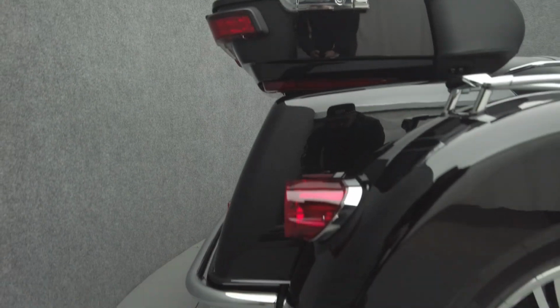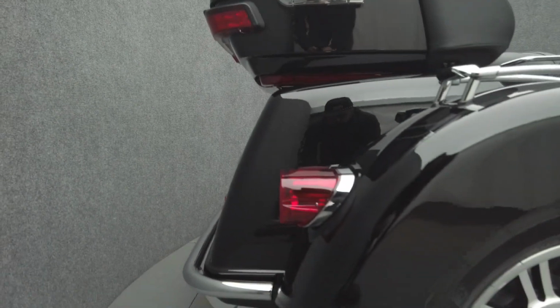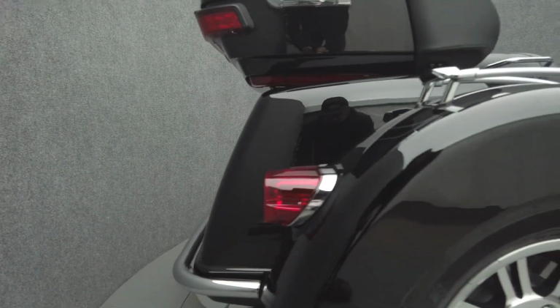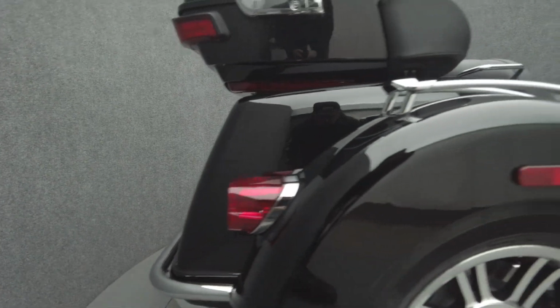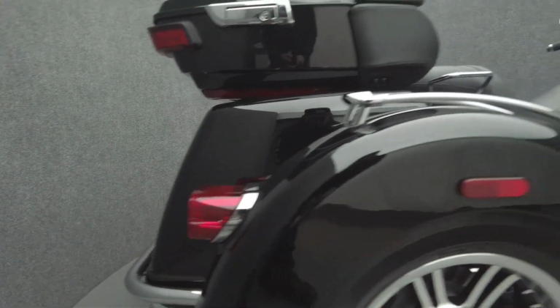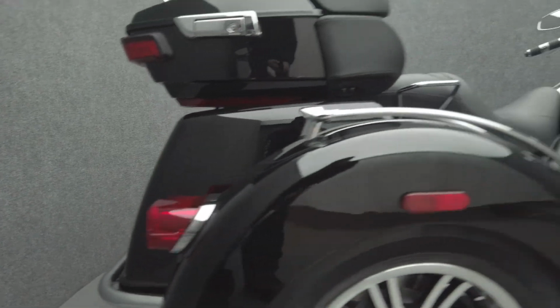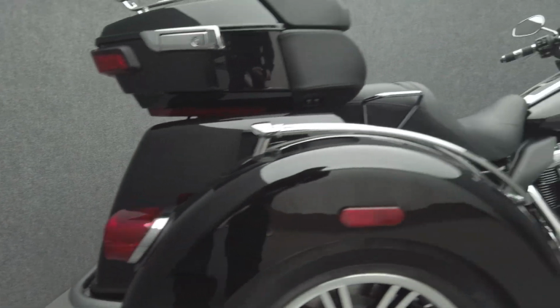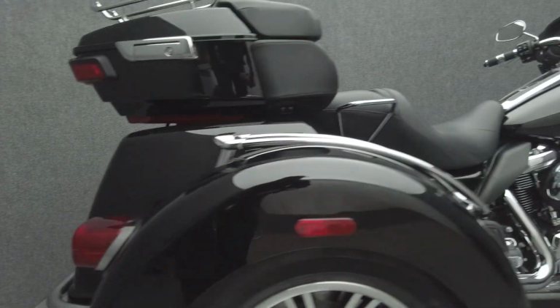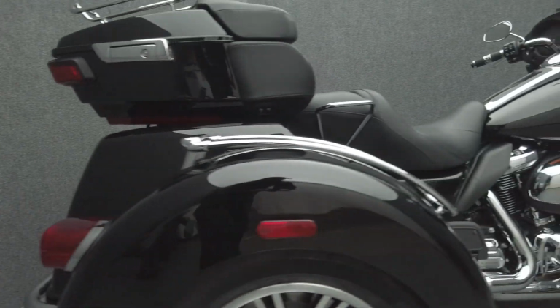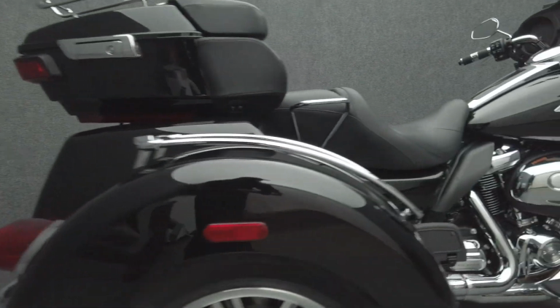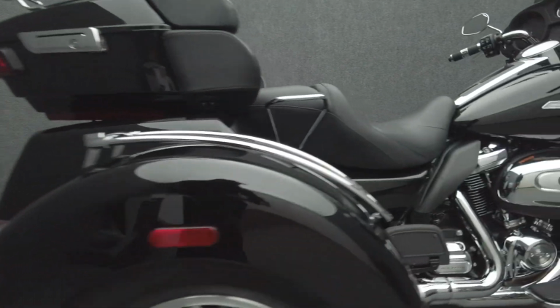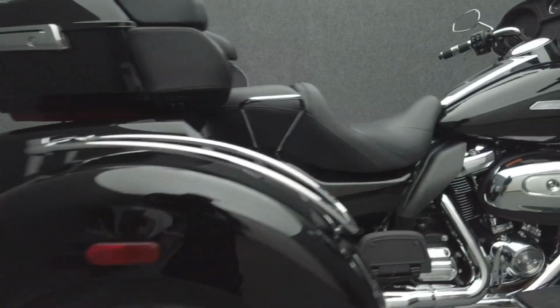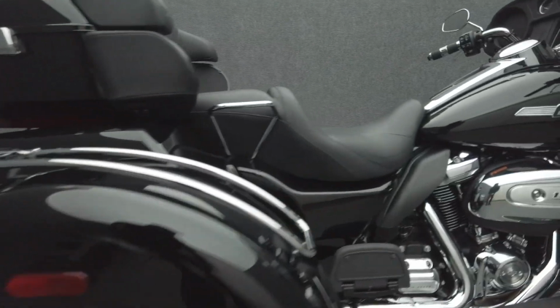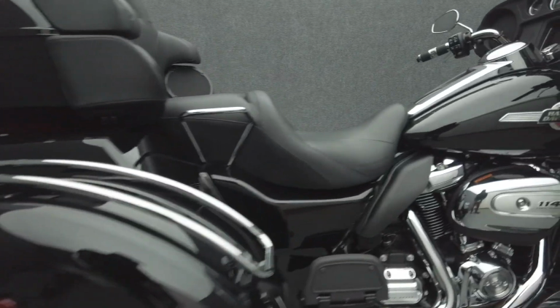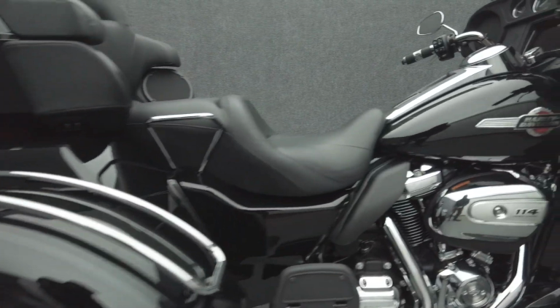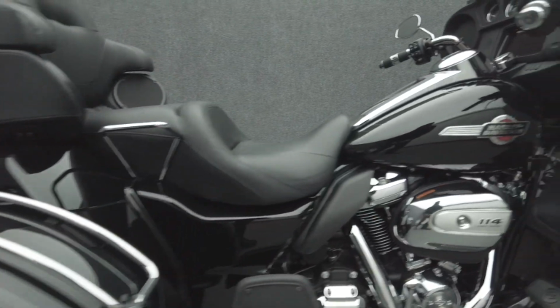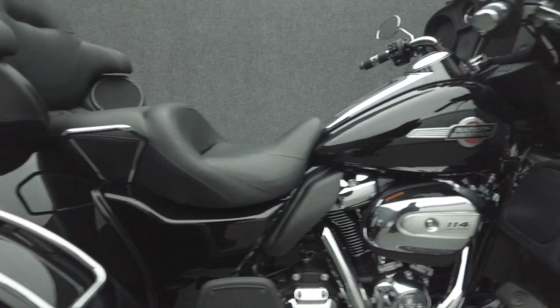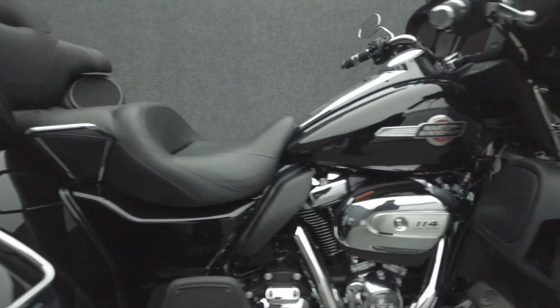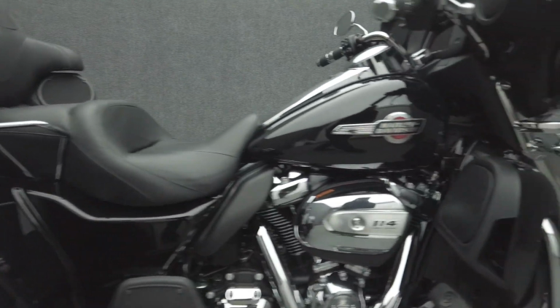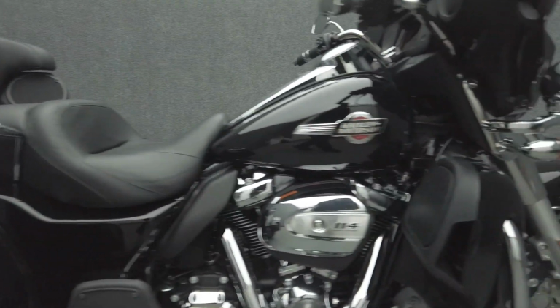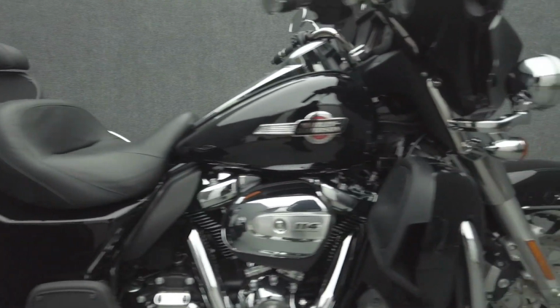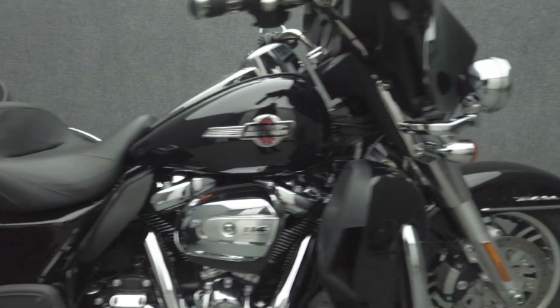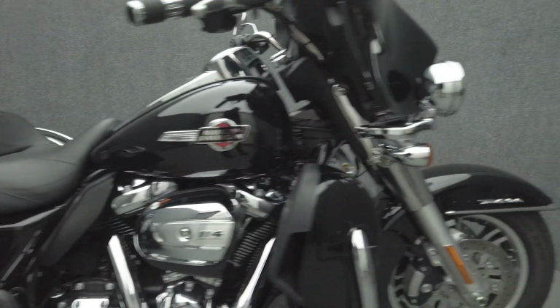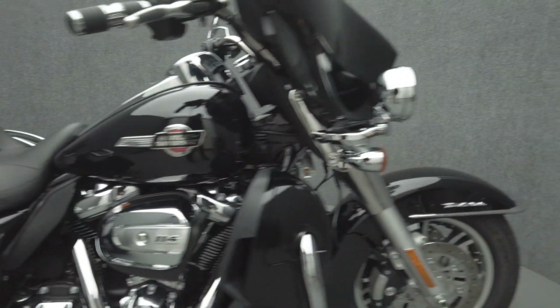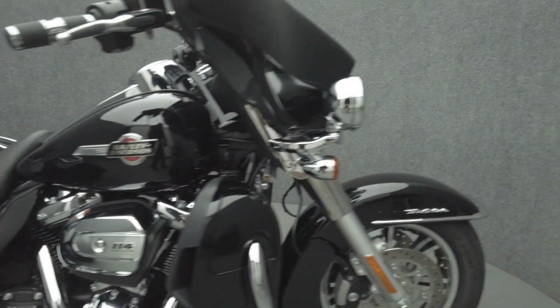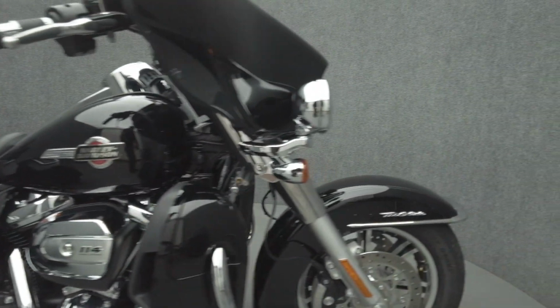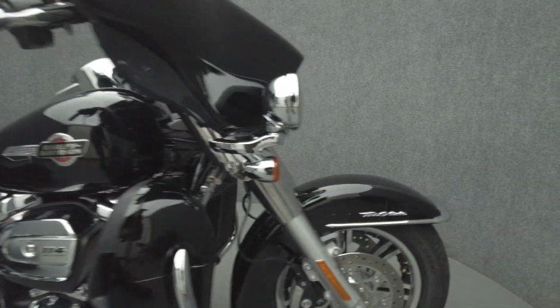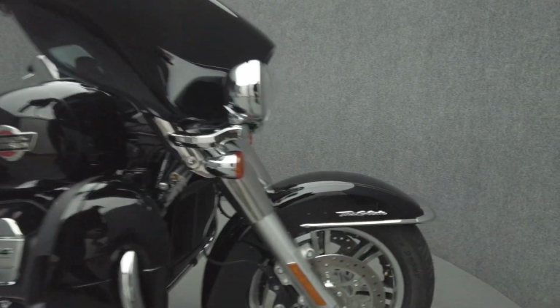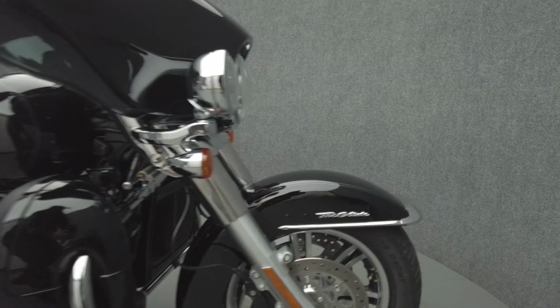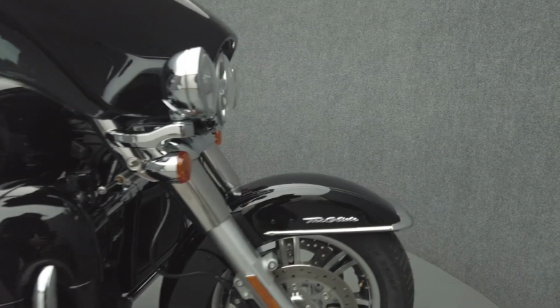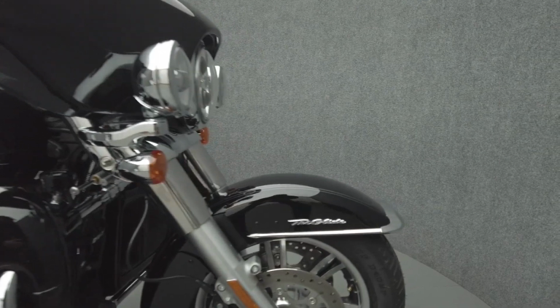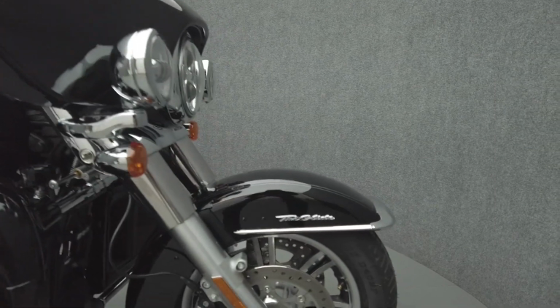It's been upgraded with a chrome rear bumper, chrome rear fender rails, Harley-Davidson heated grips, and a luggage rack.